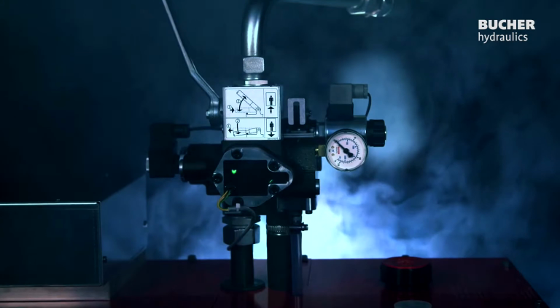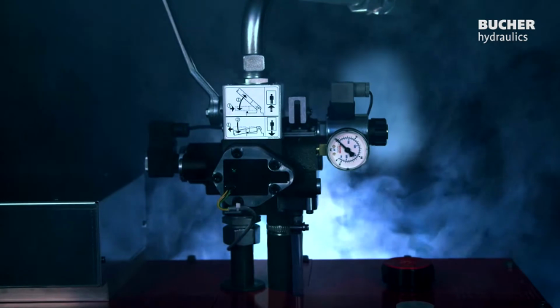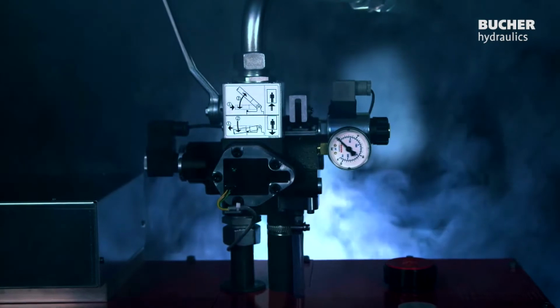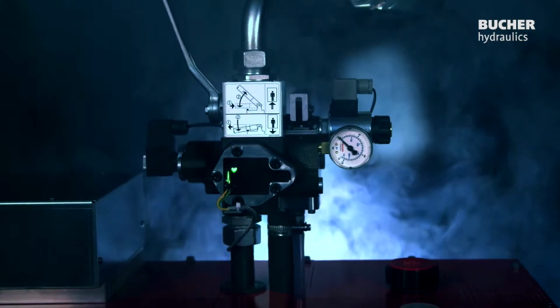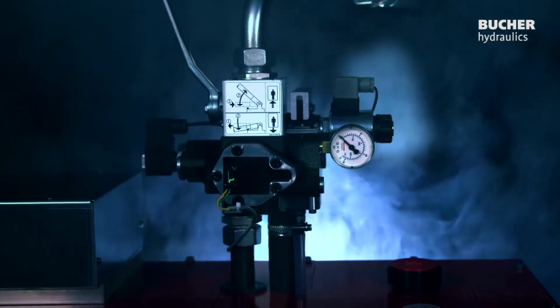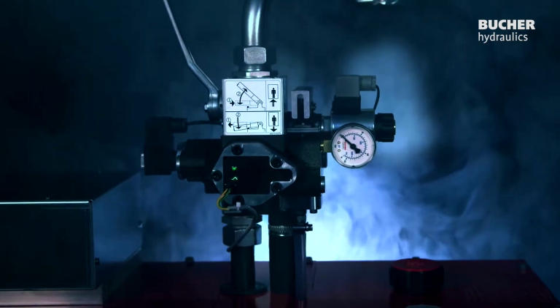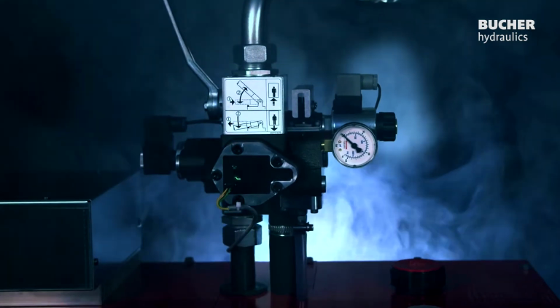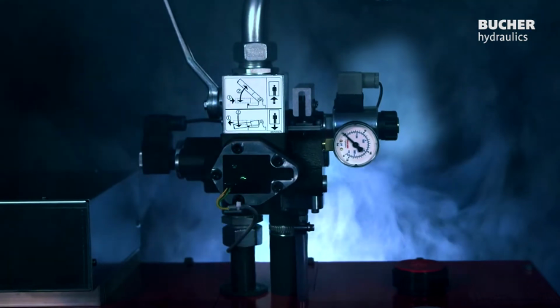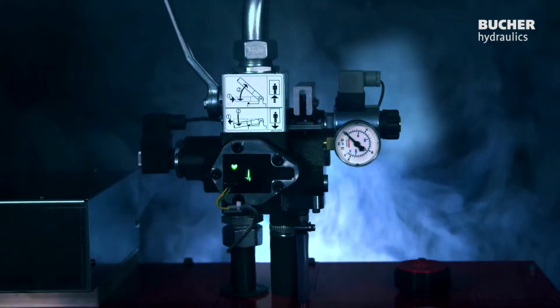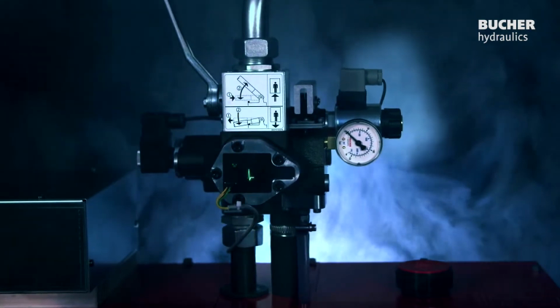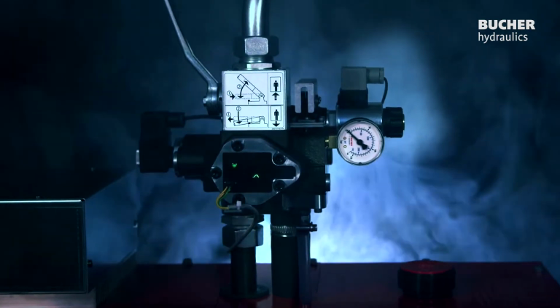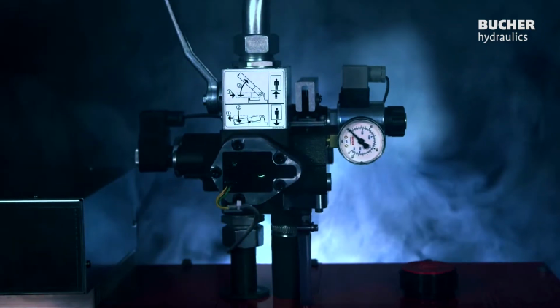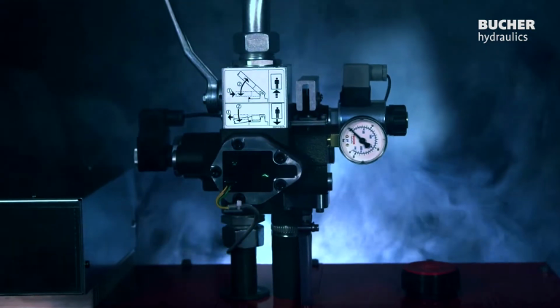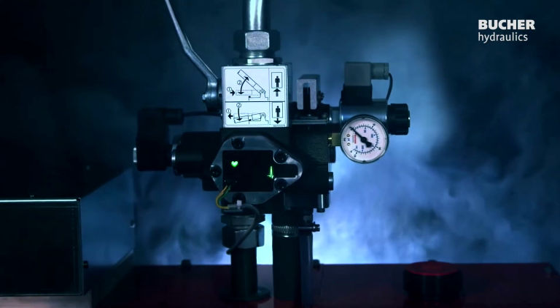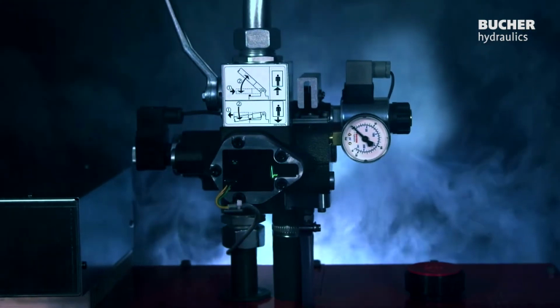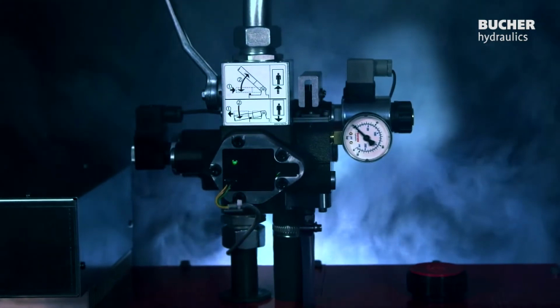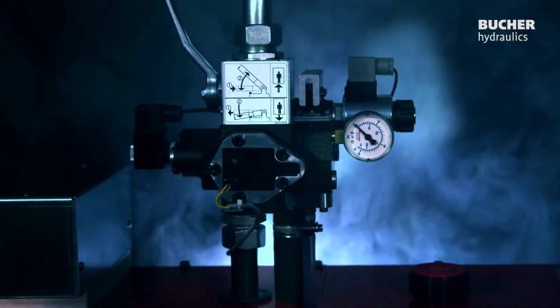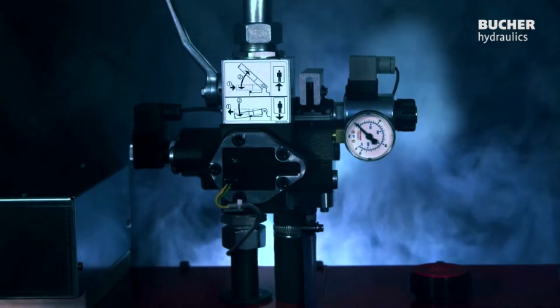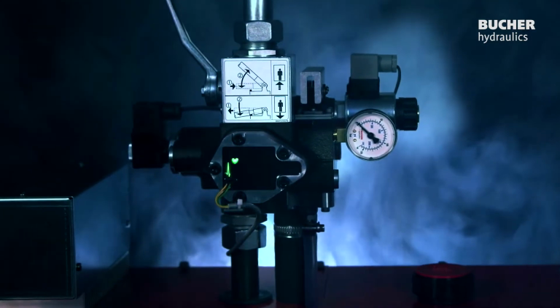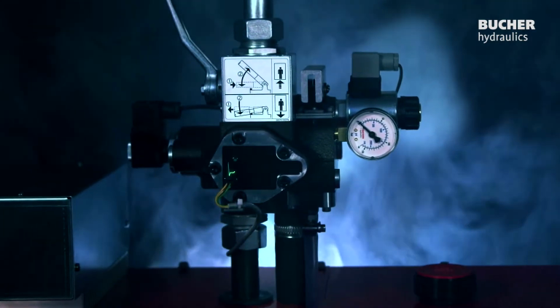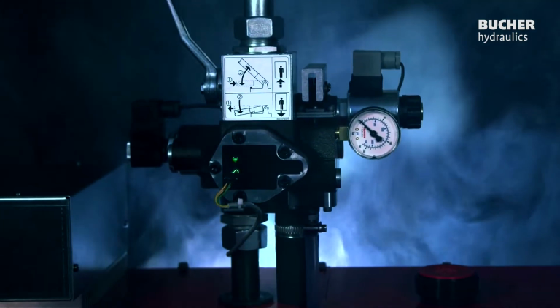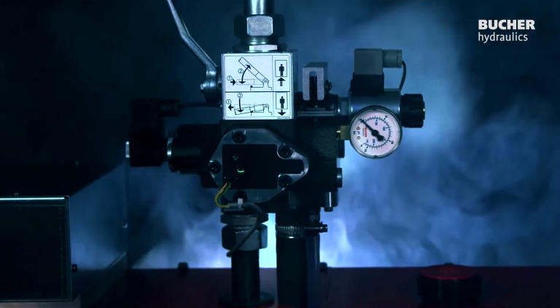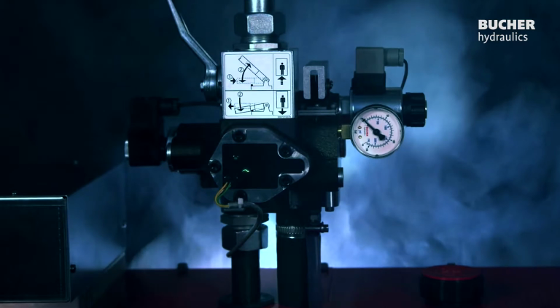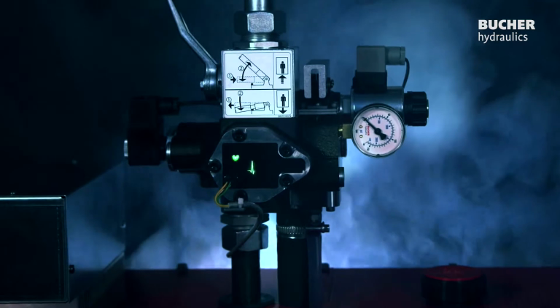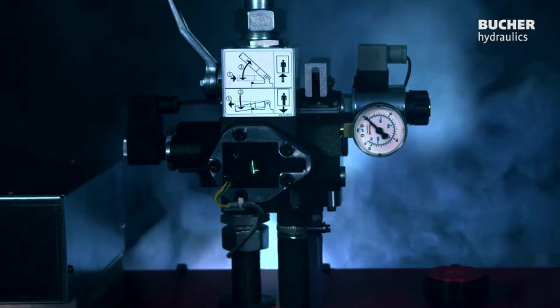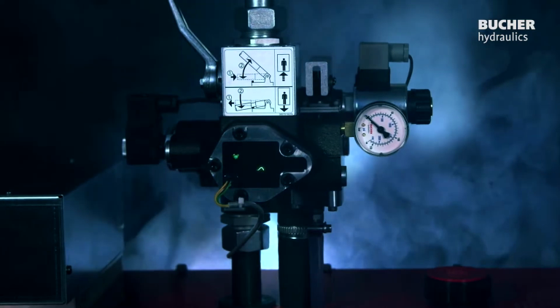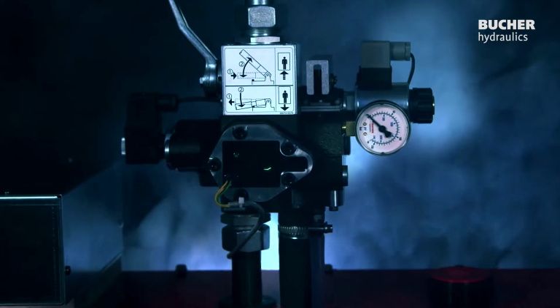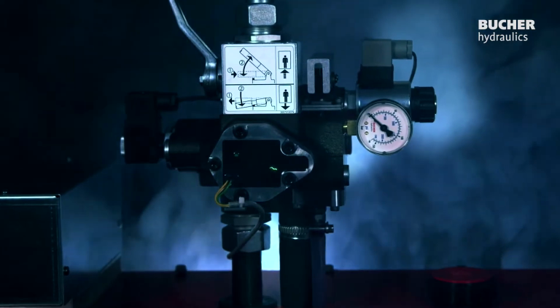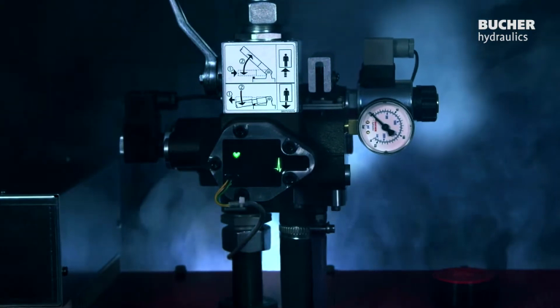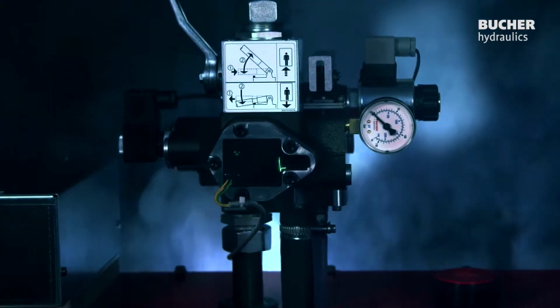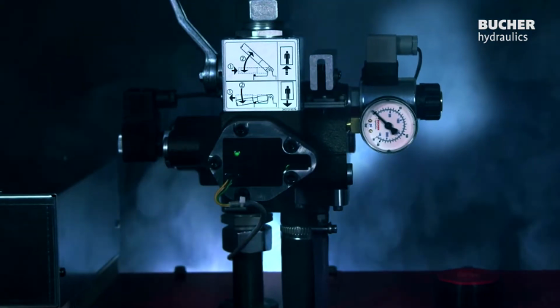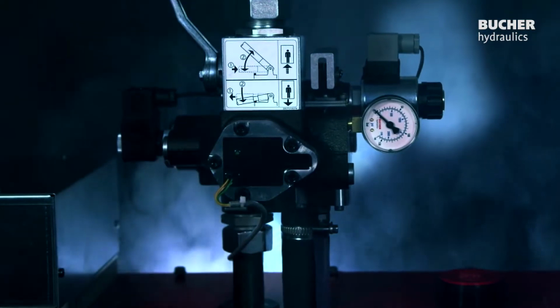The I-Valve — the globally unique and self-learning lift control valve.